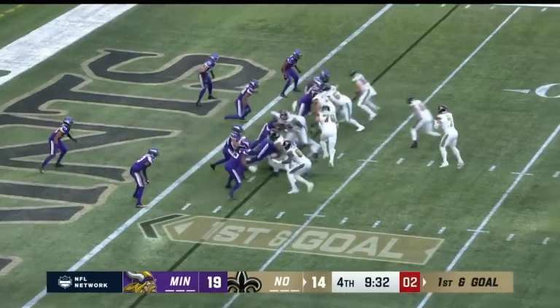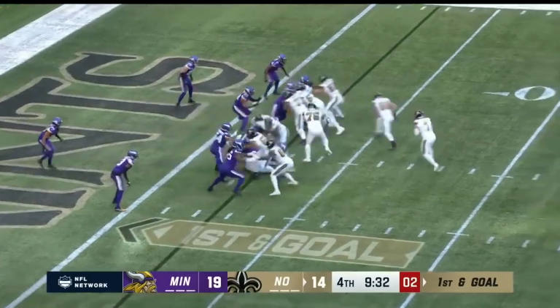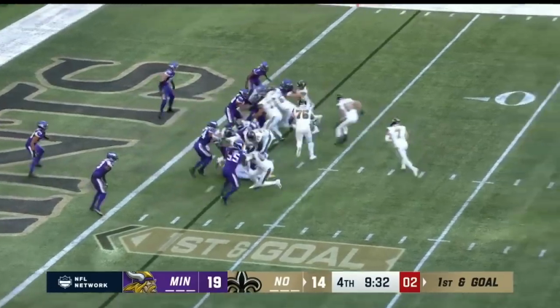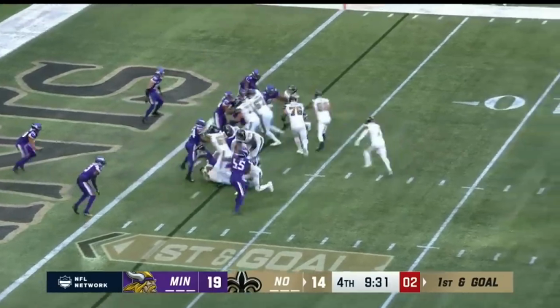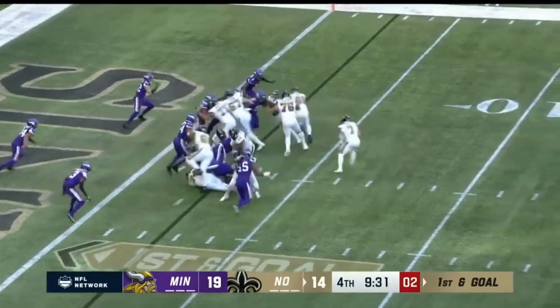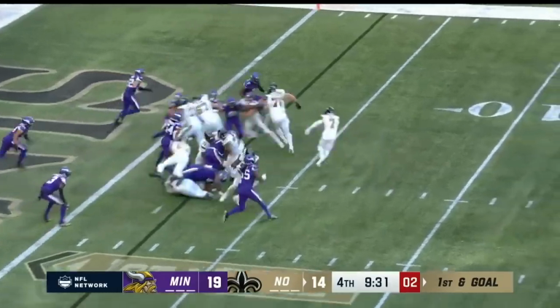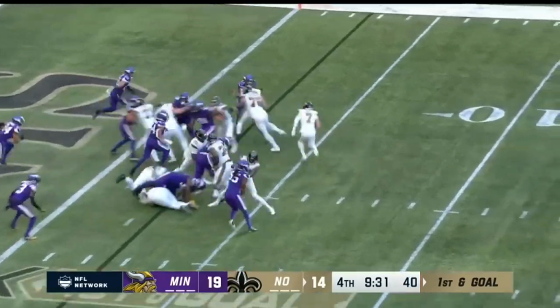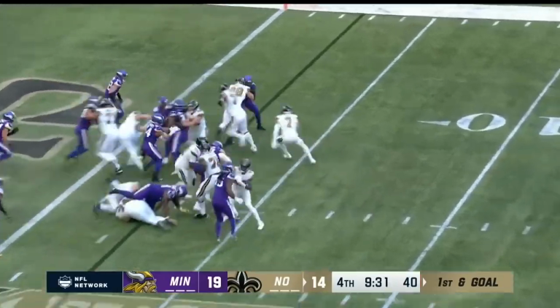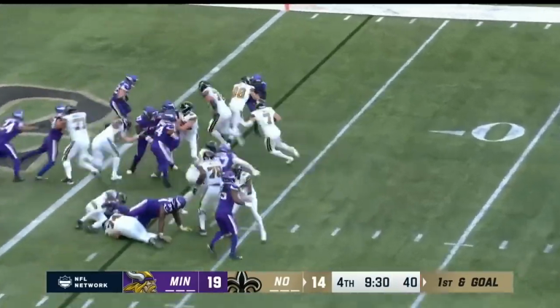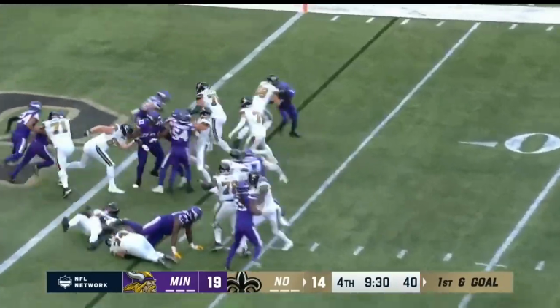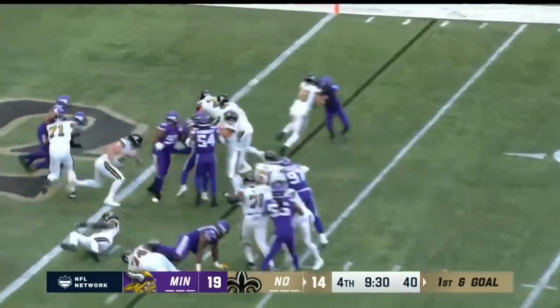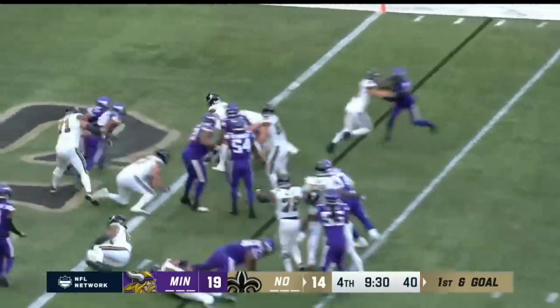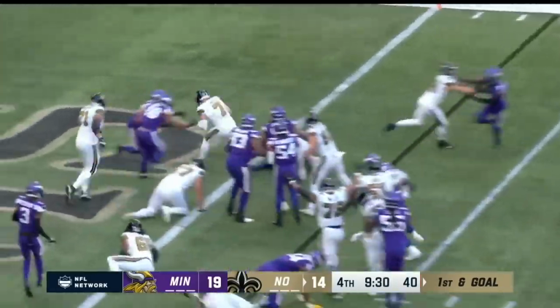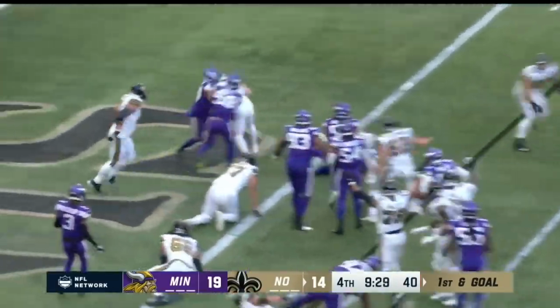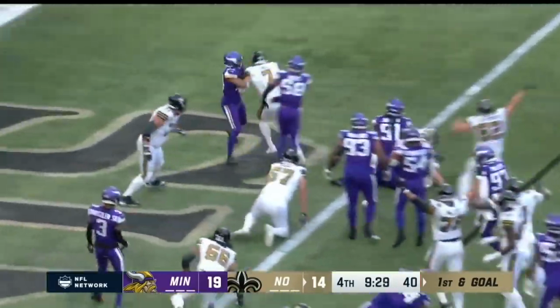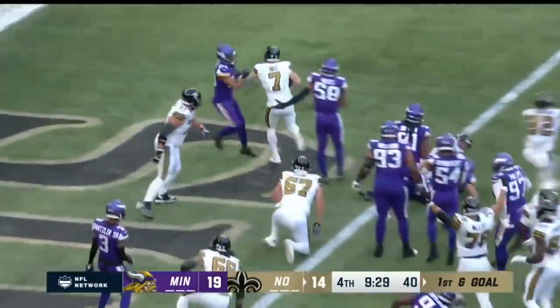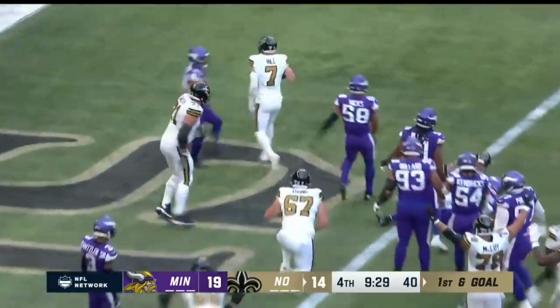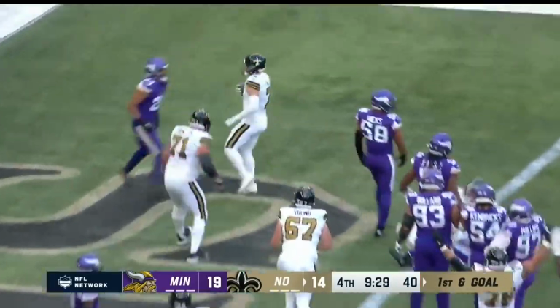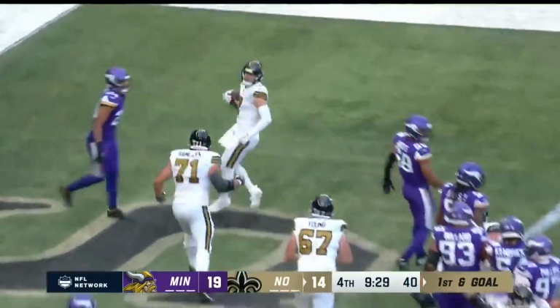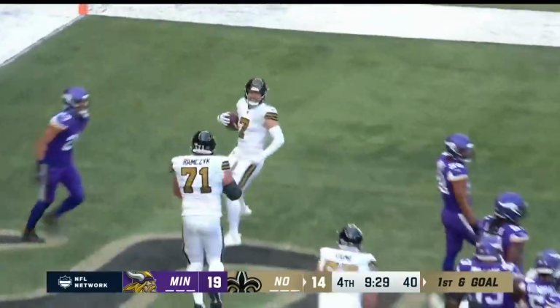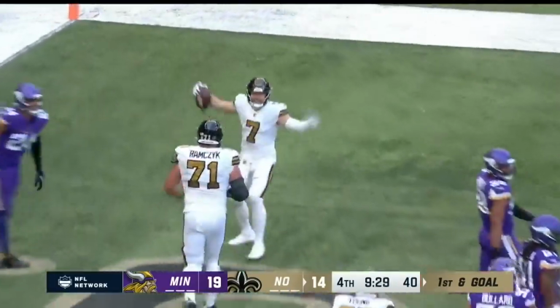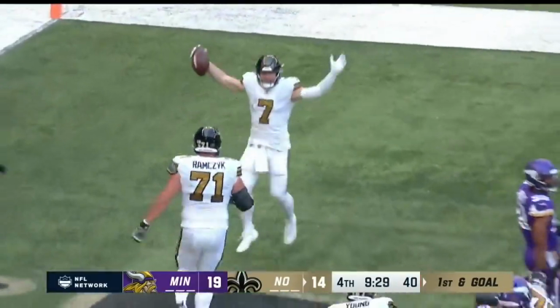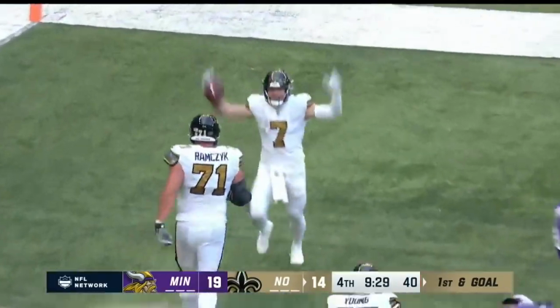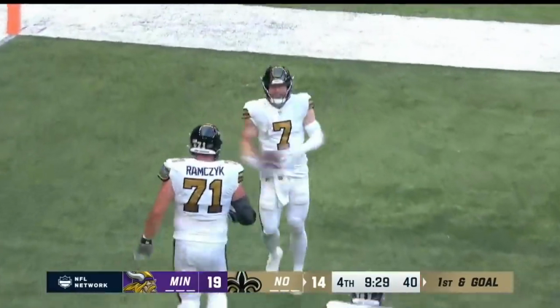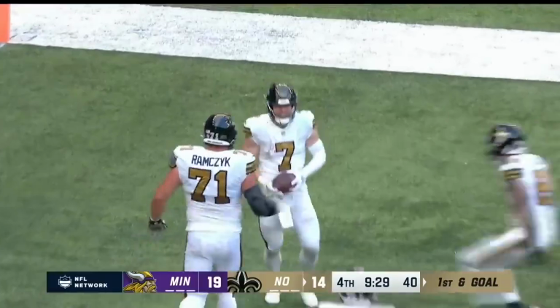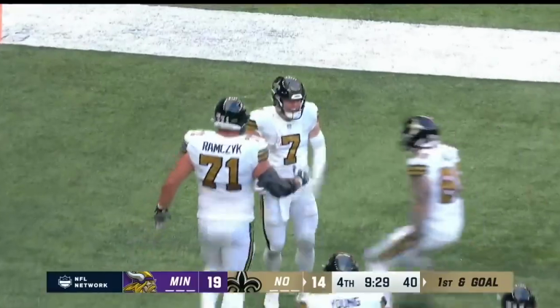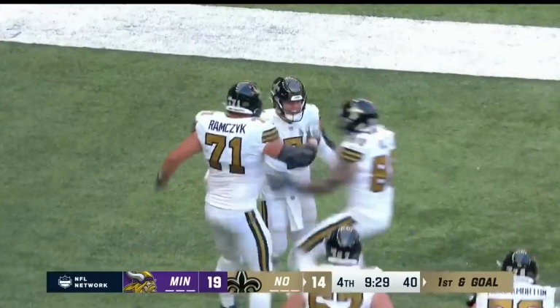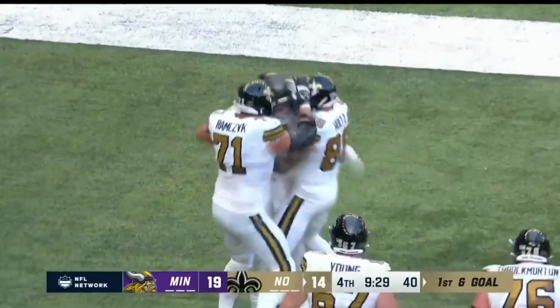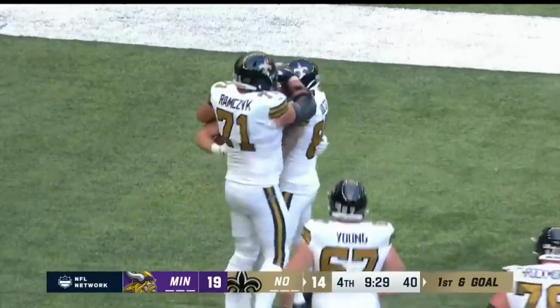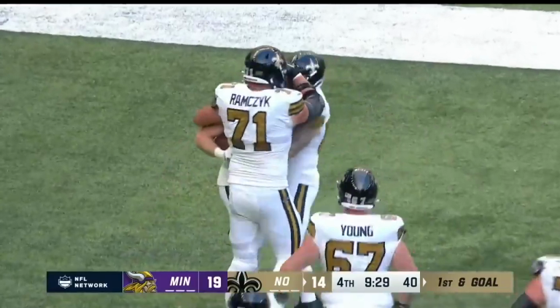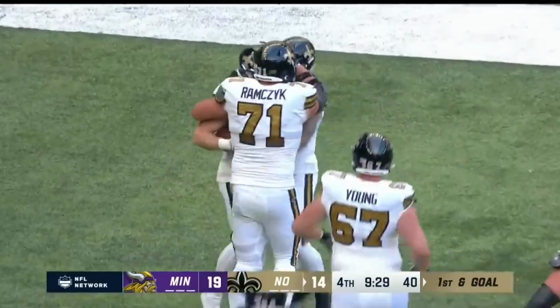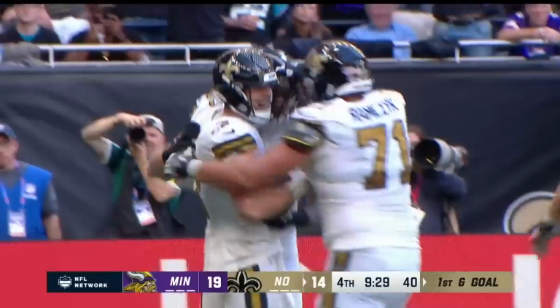Hill to the right. Got a block. In the end zone. Touchdown. Saints take the lead.